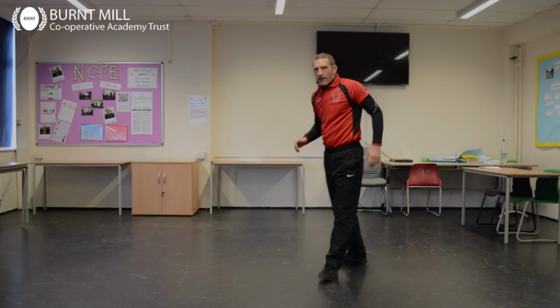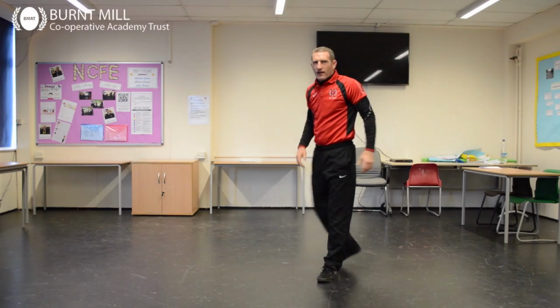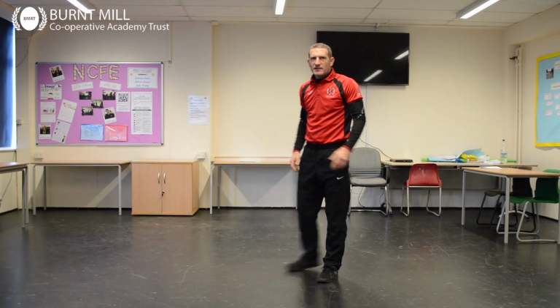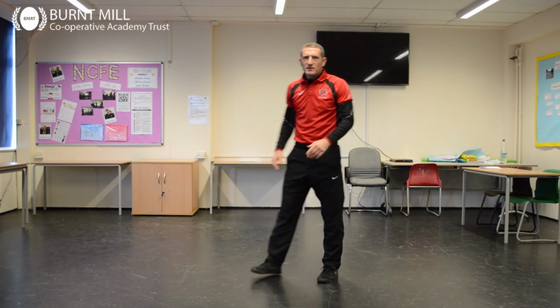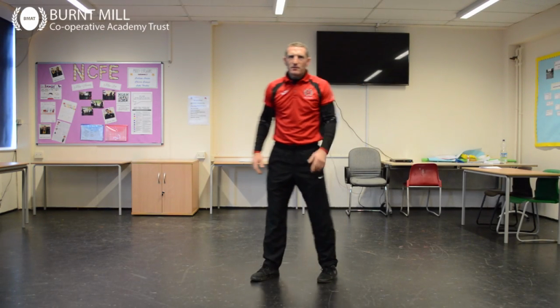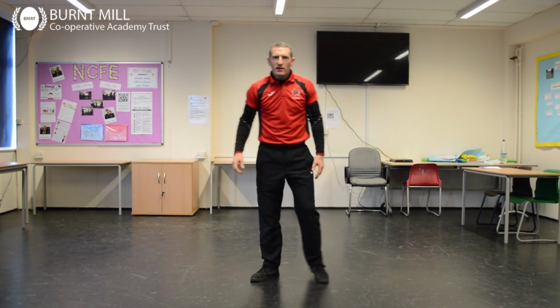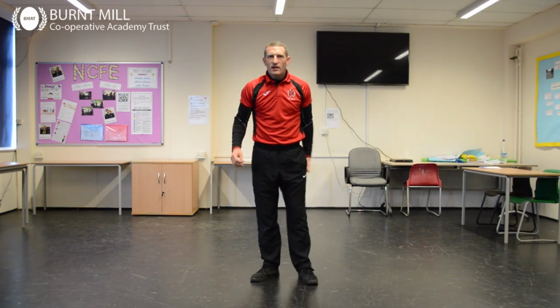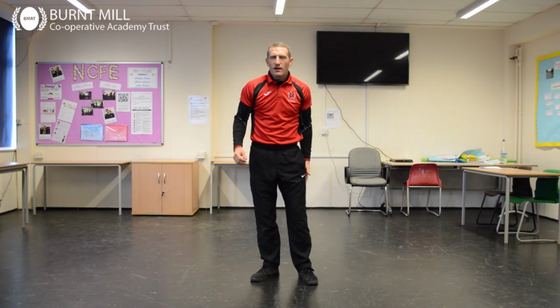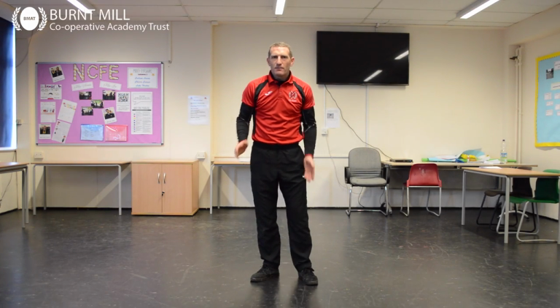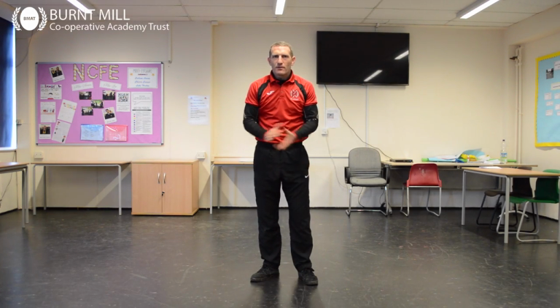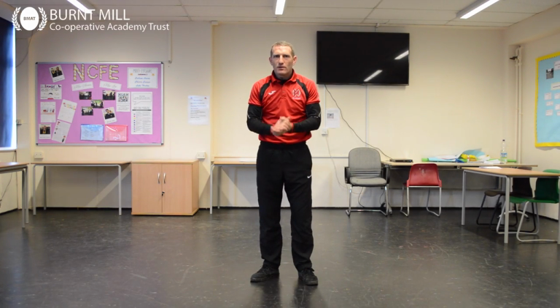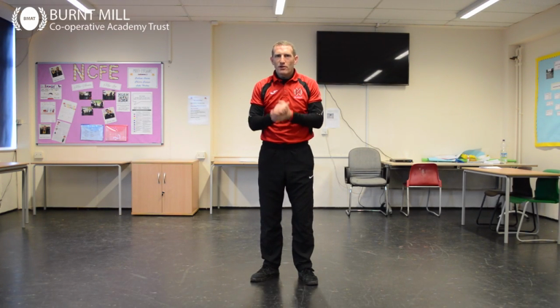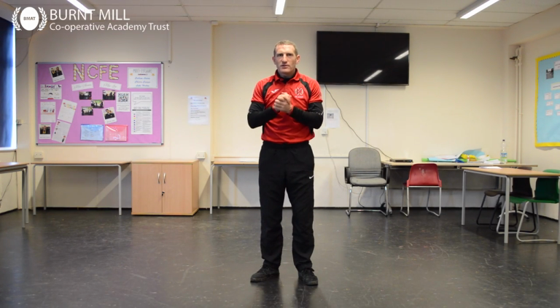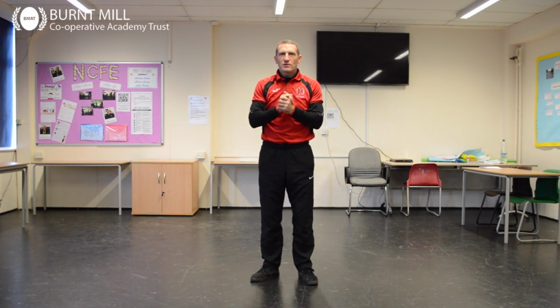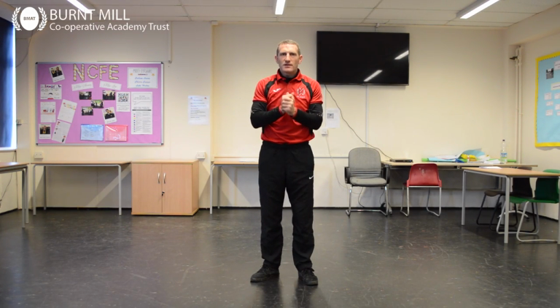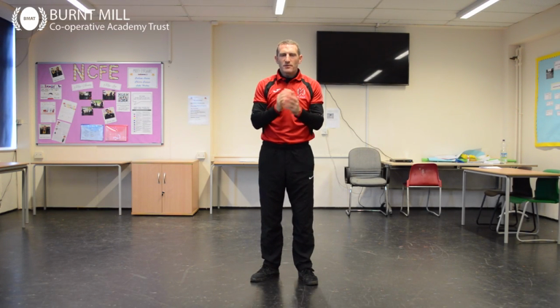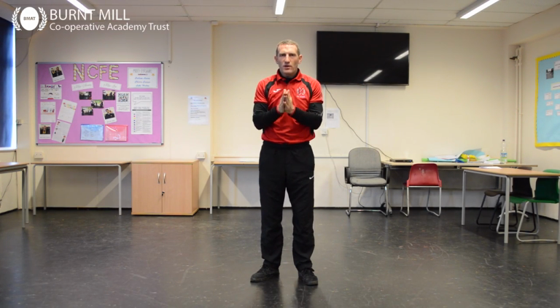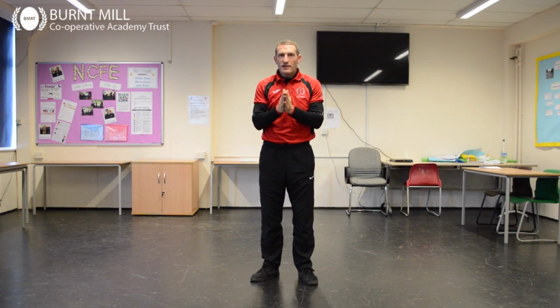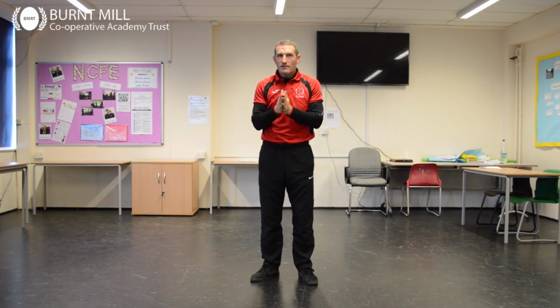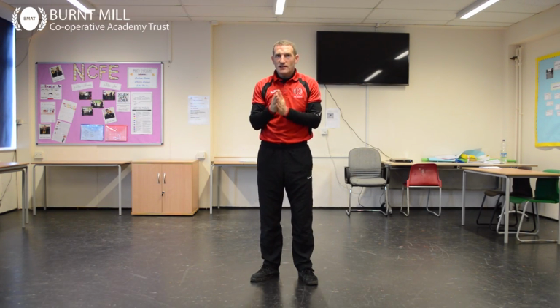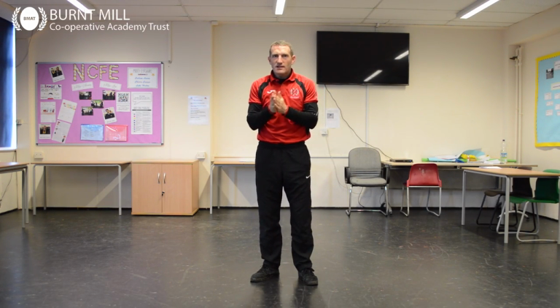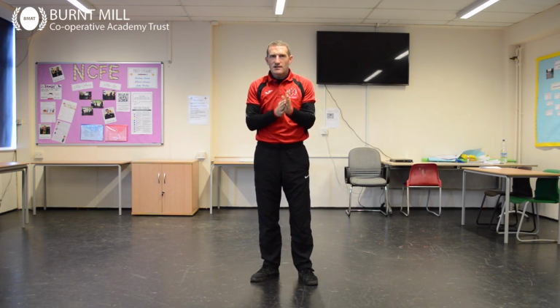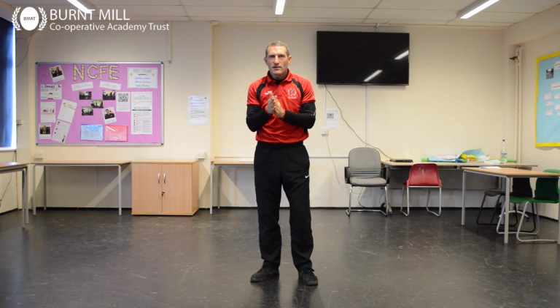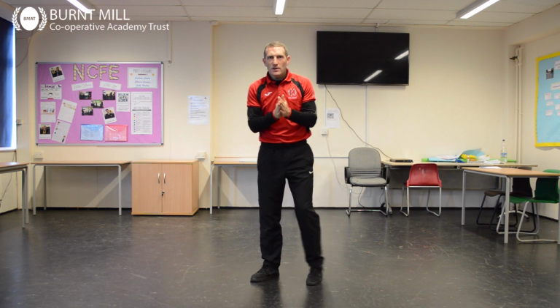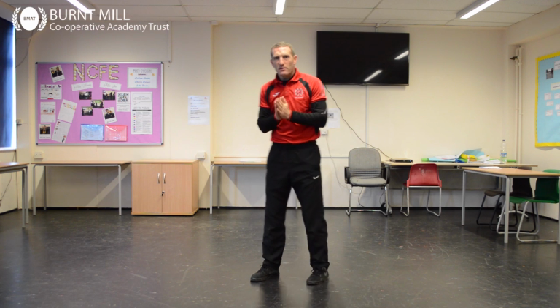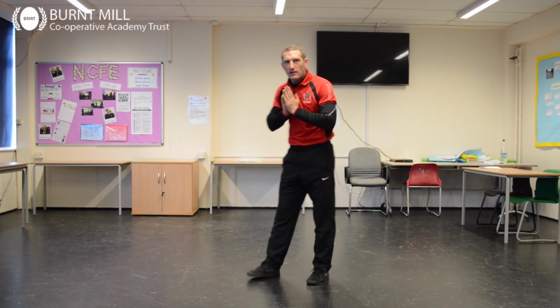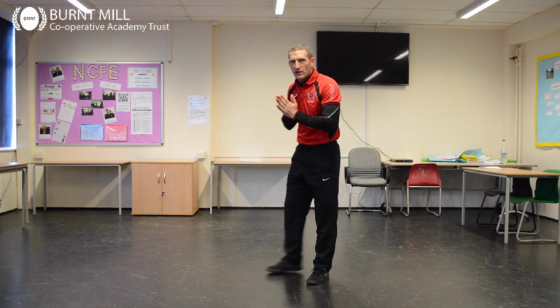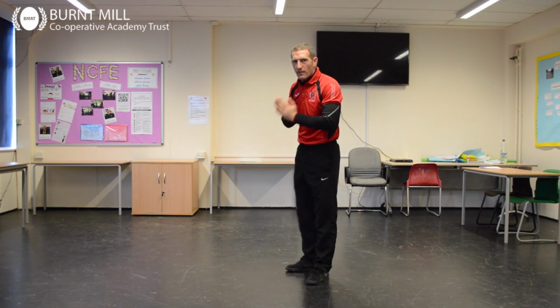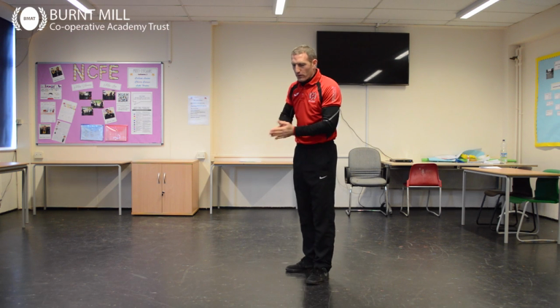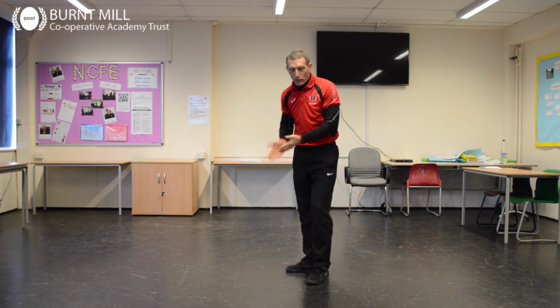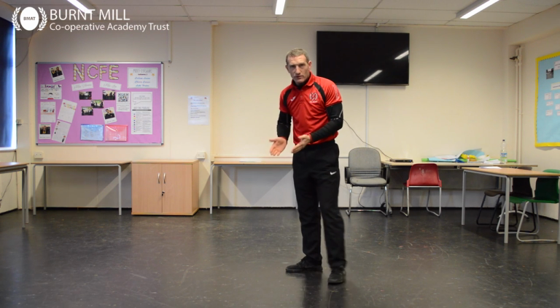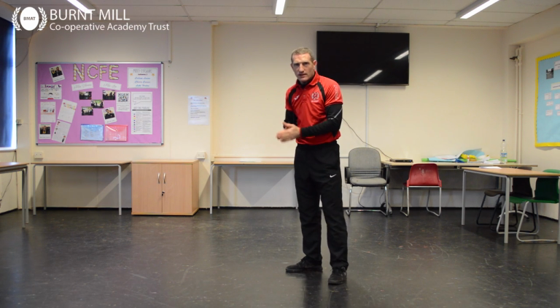Hi, this is Mr. Burke. We're primary school kids. We've been working in gymnastics. So this week we've been looking at your floor routines.